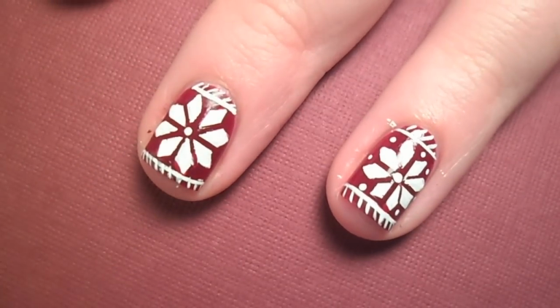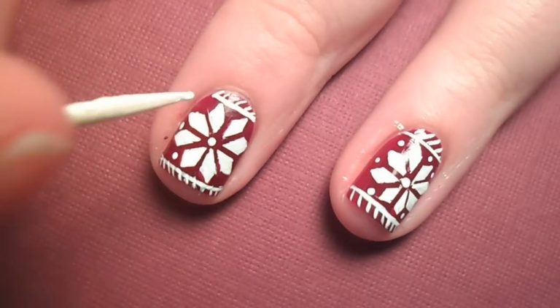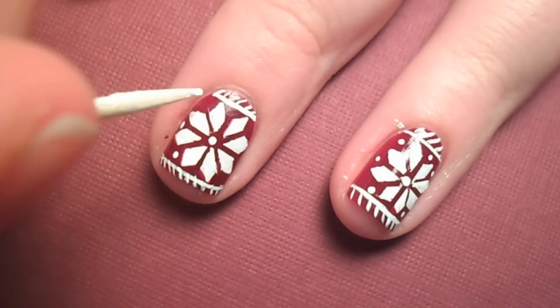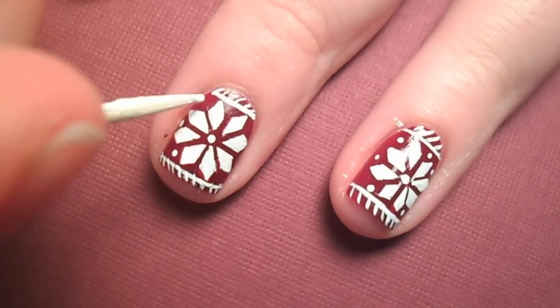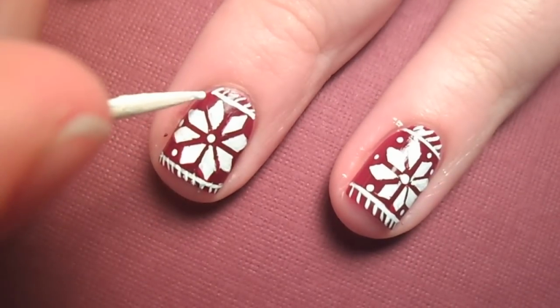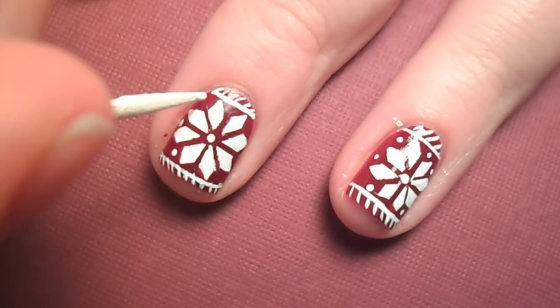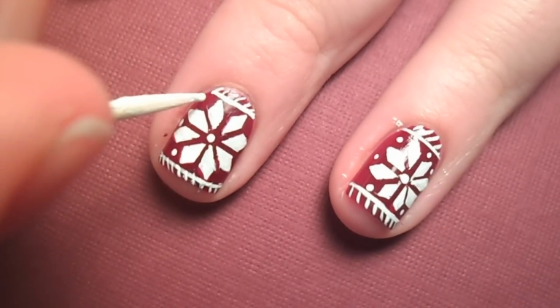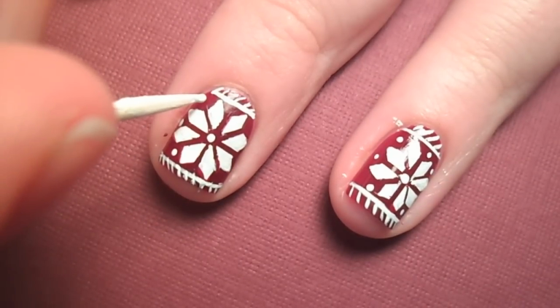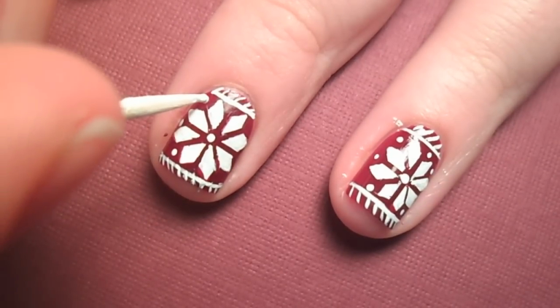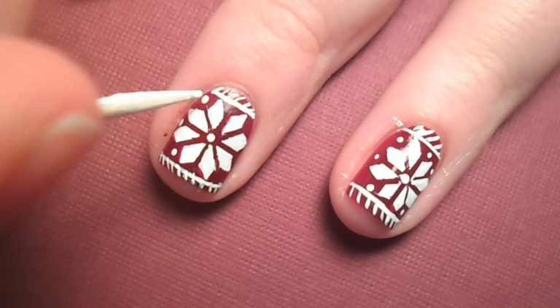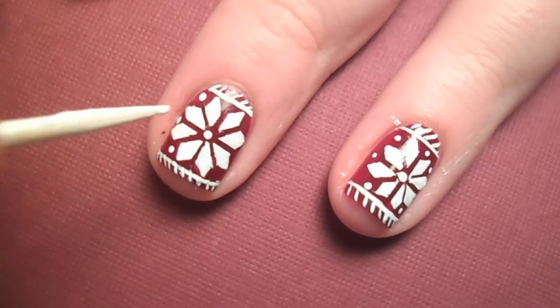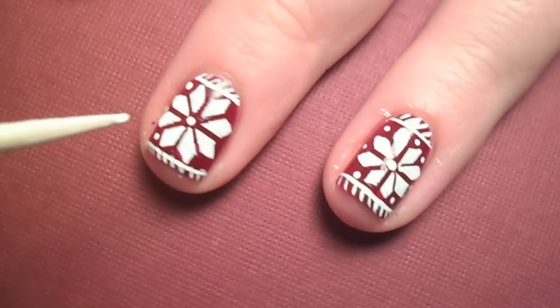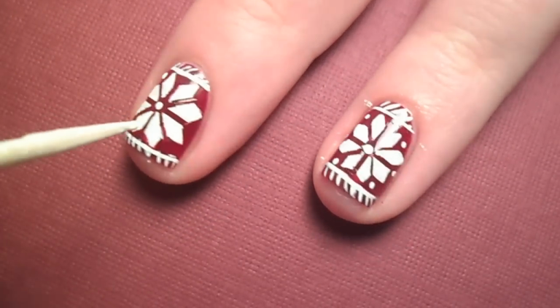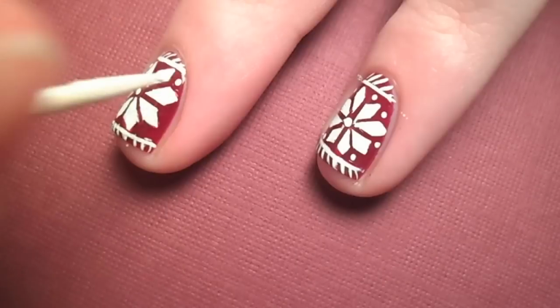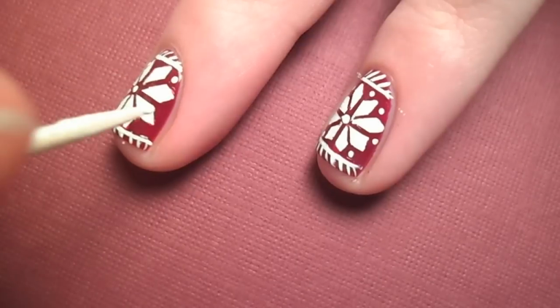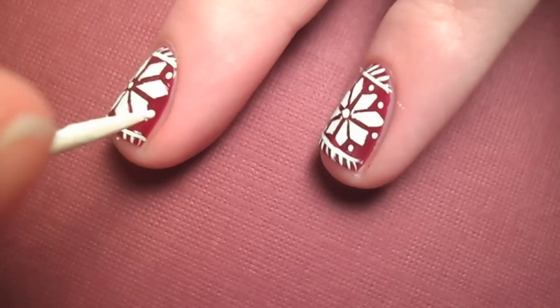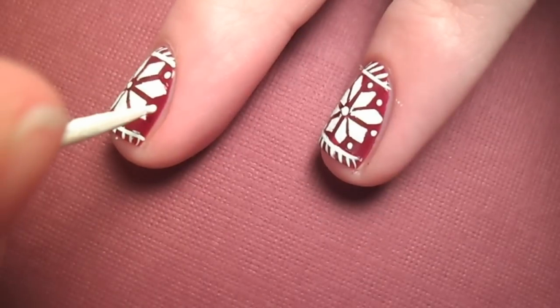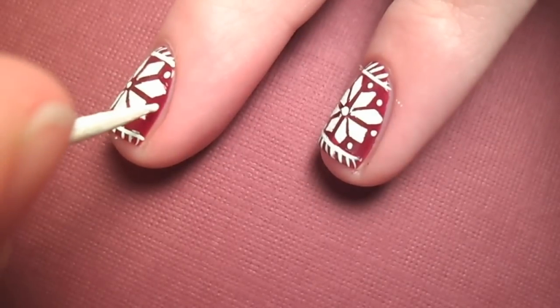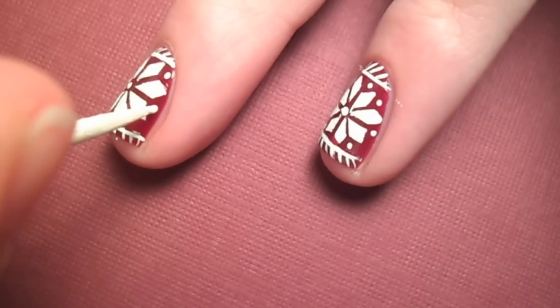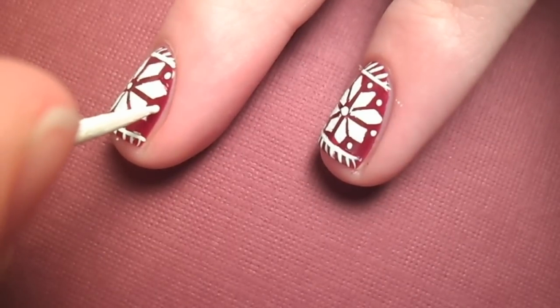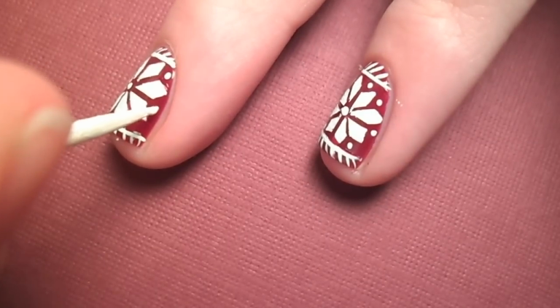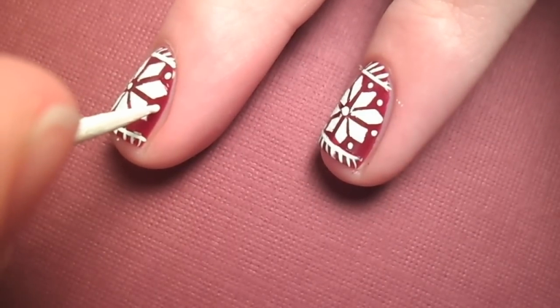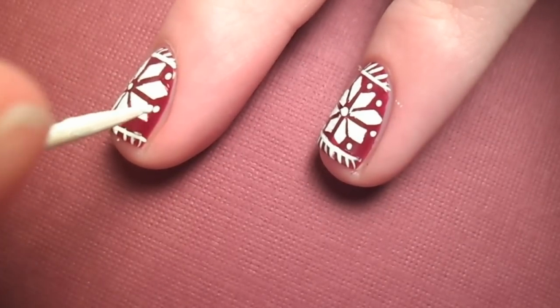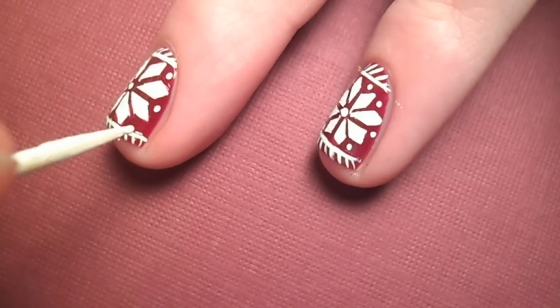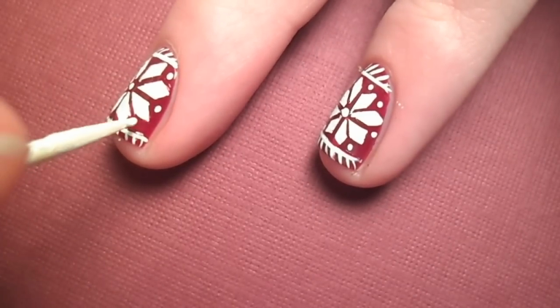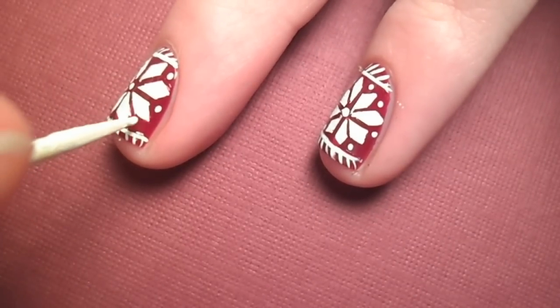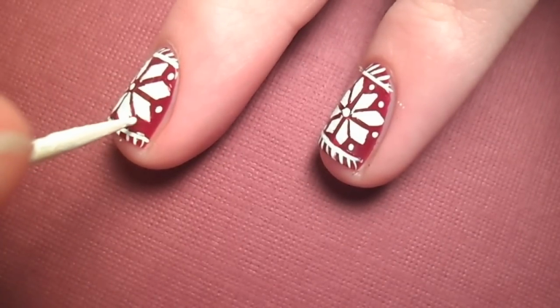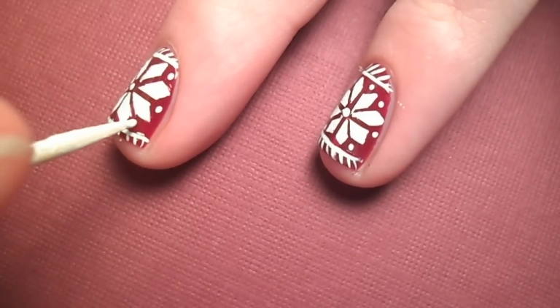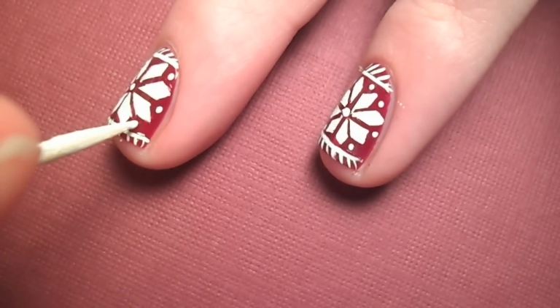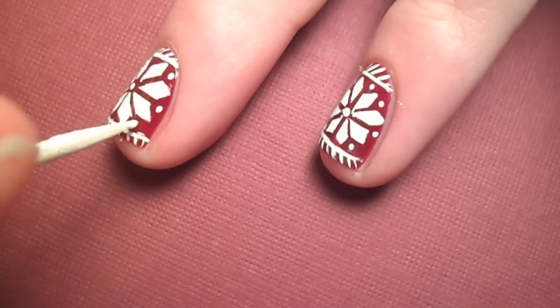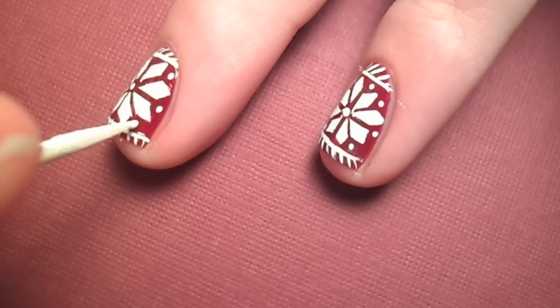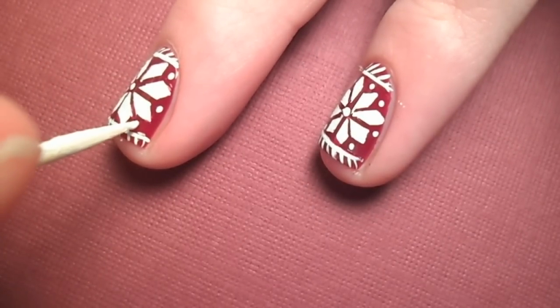And since these nails are a little tricky, it's probably more ideal as an accent nail, but gorgeous nonetheless.